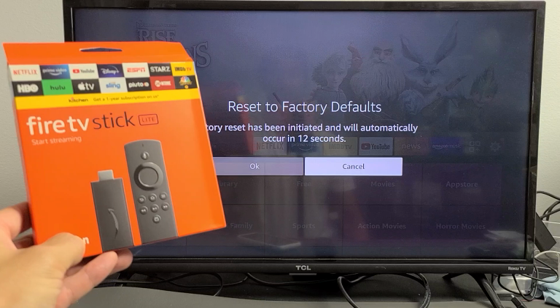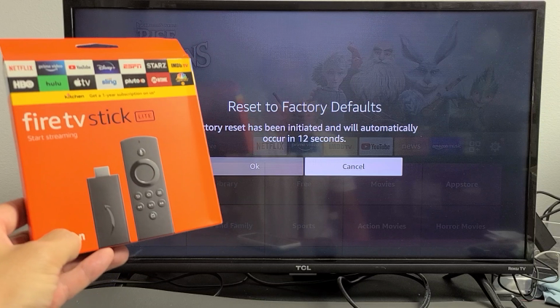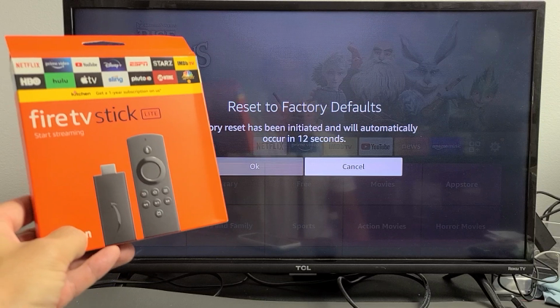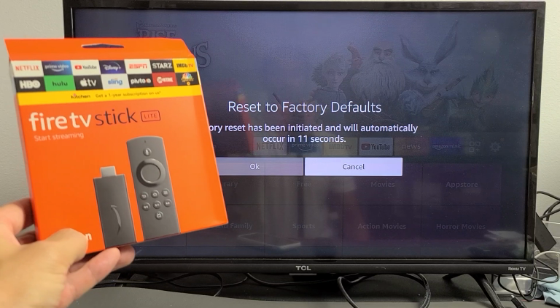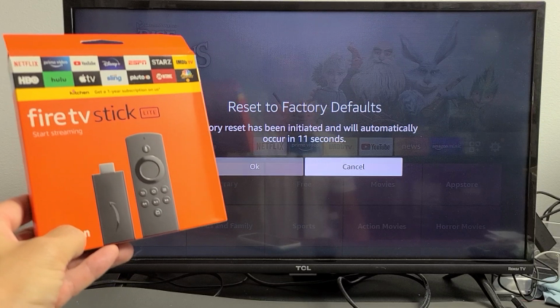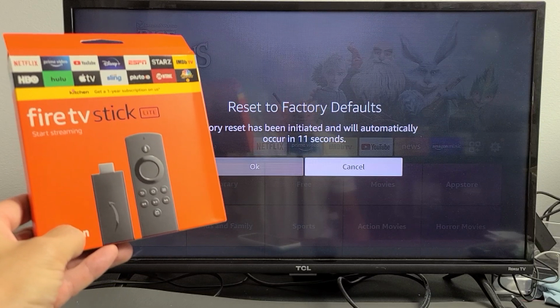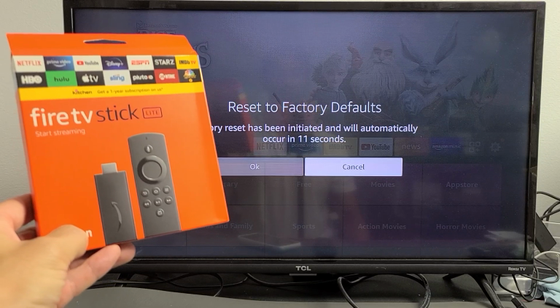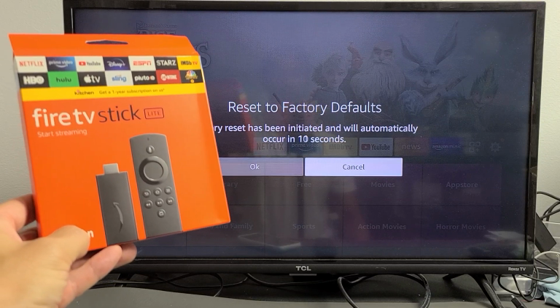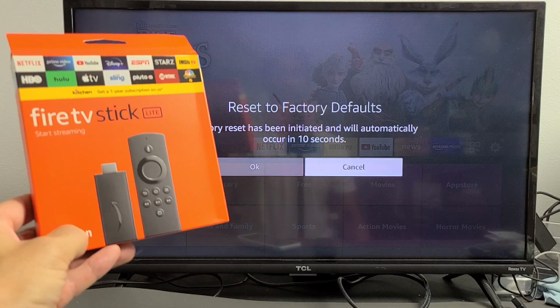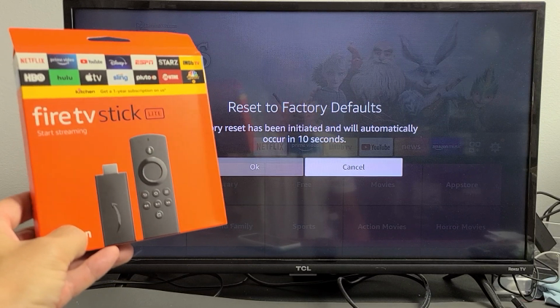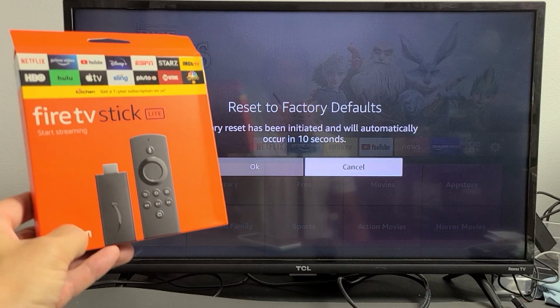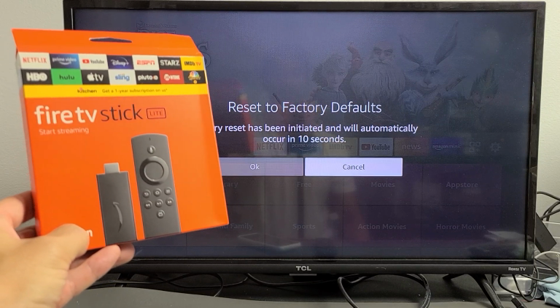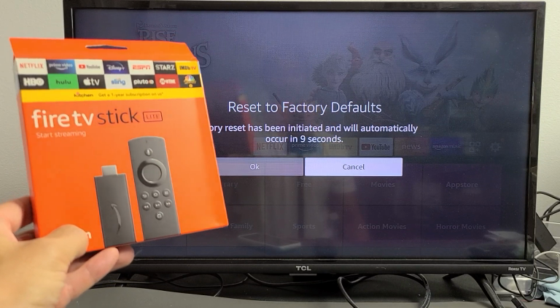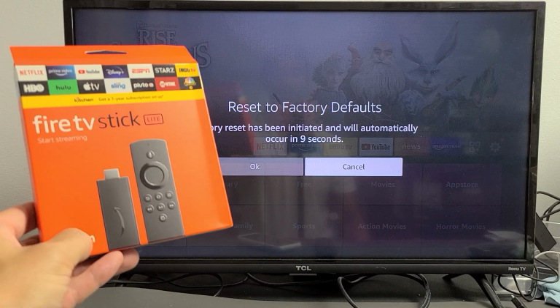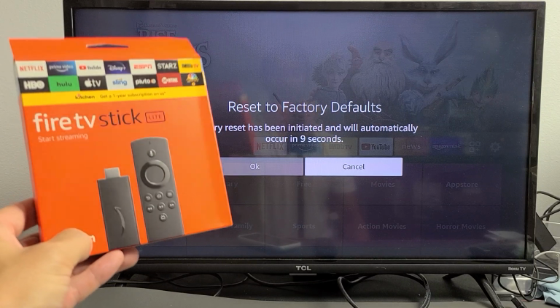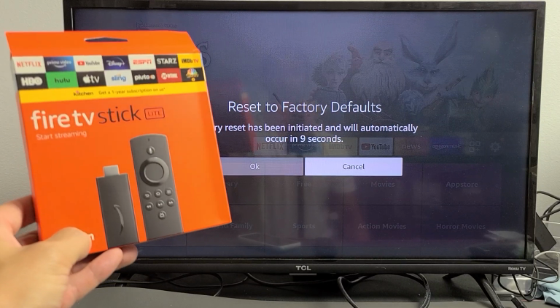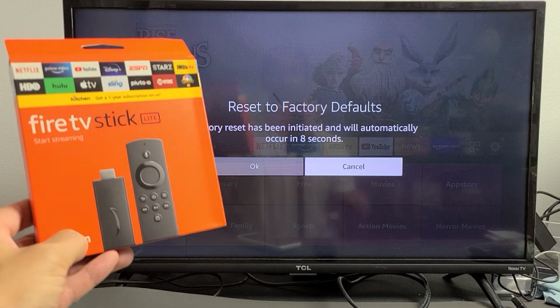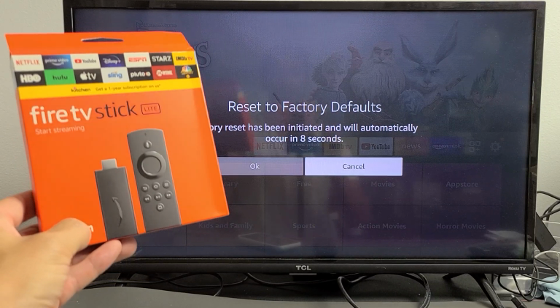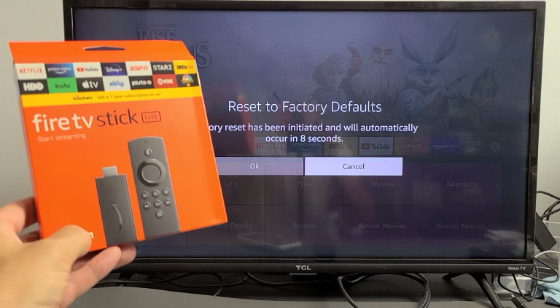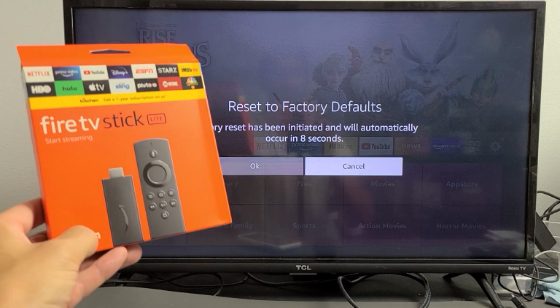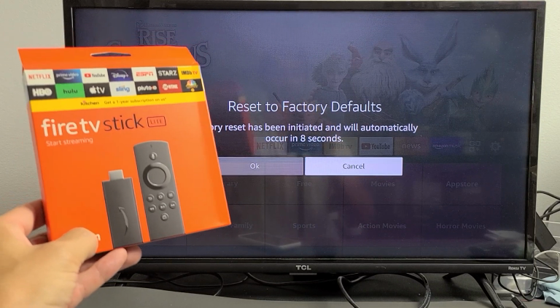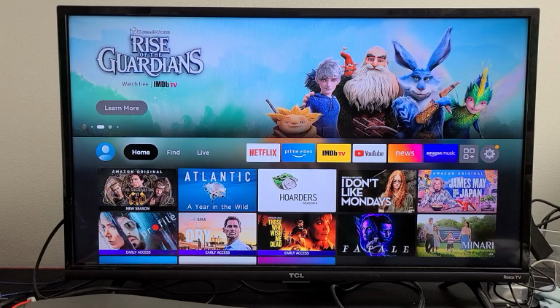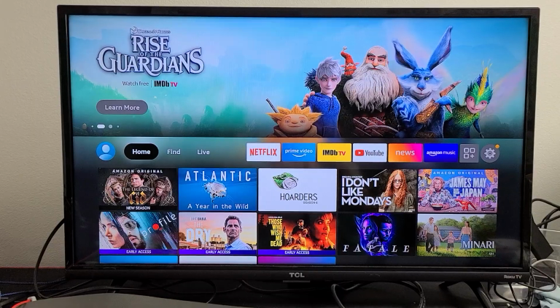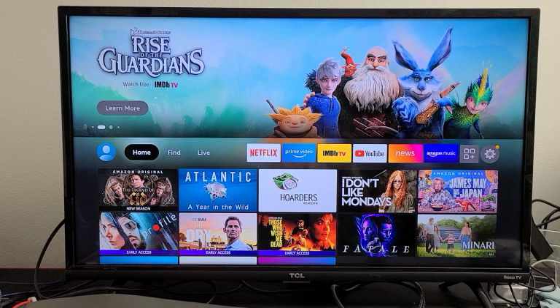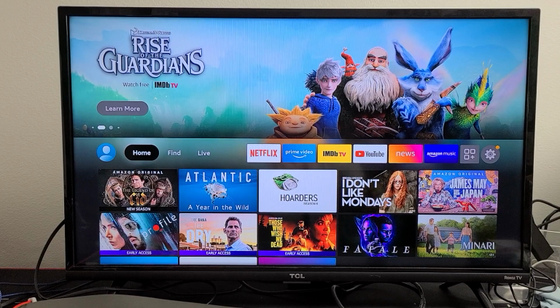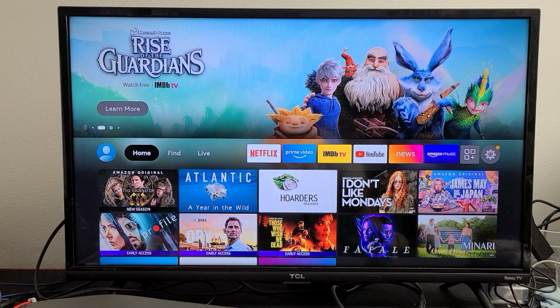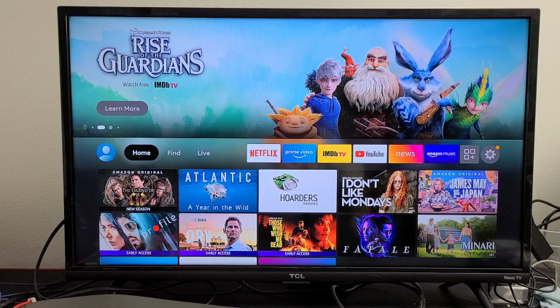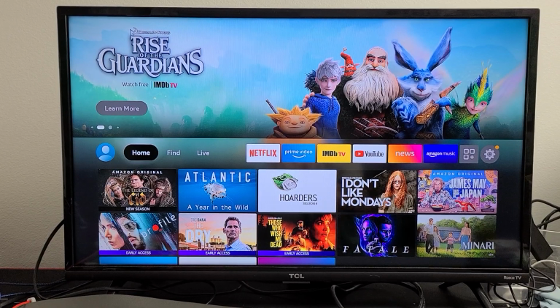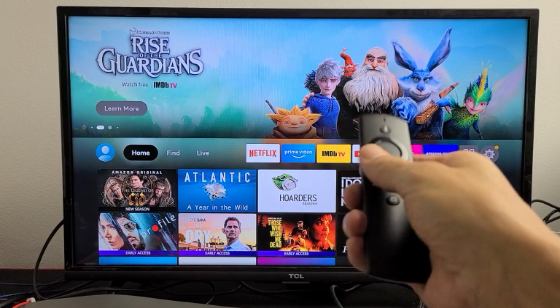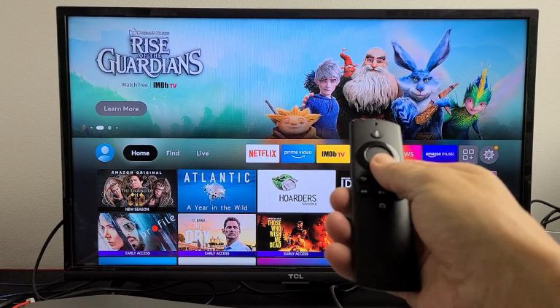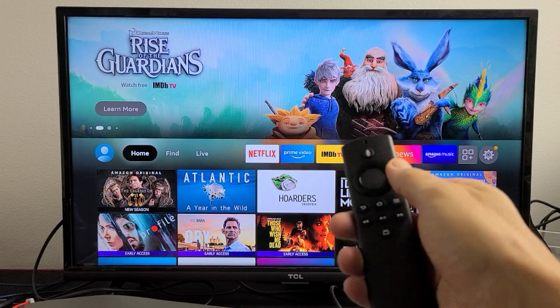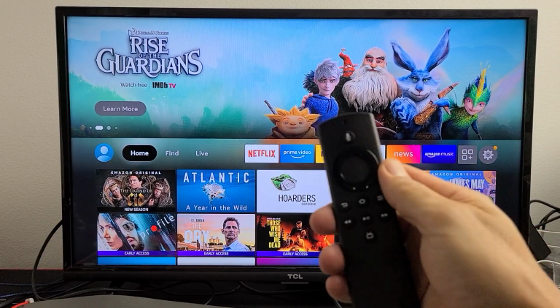I'm going to show you two ways how you can factory reset the Fire TV Stick Lite. The first way is going through the settings.